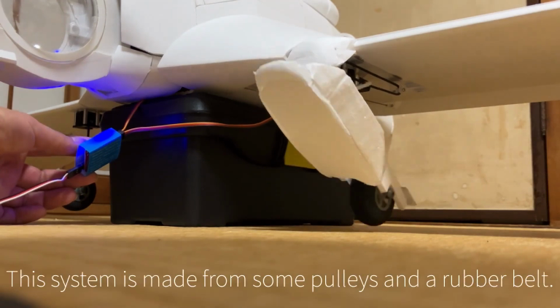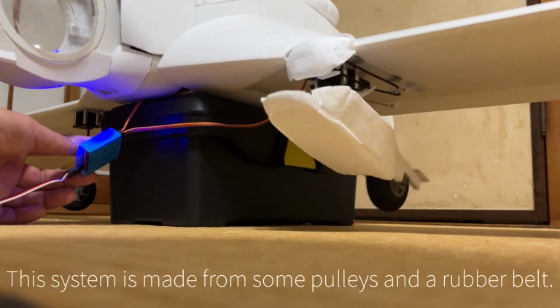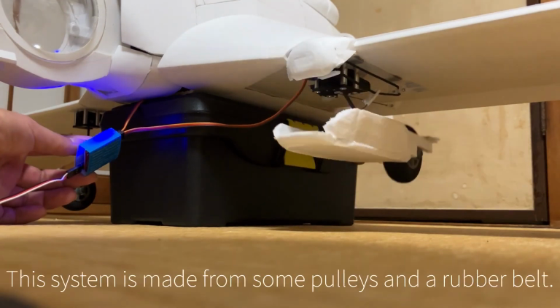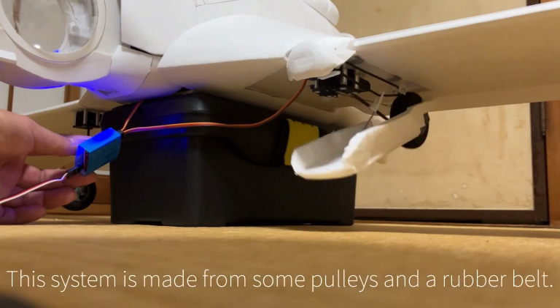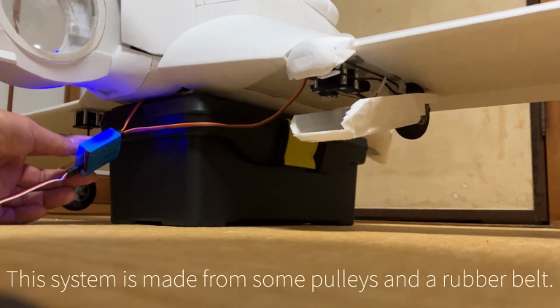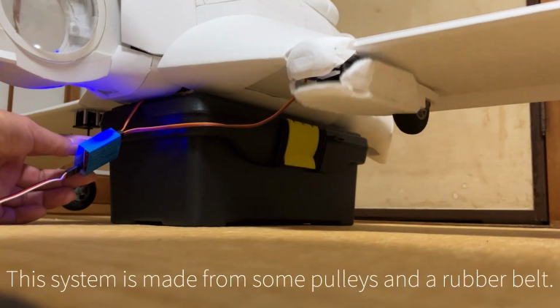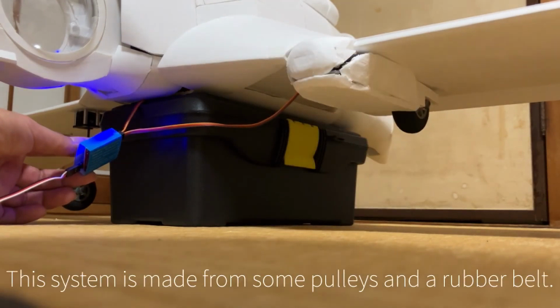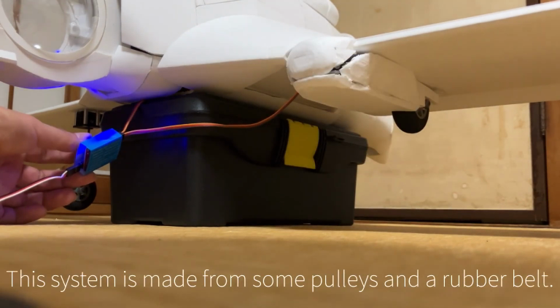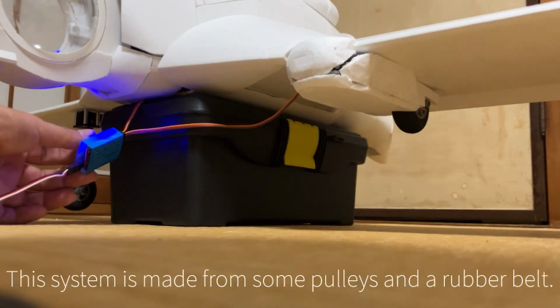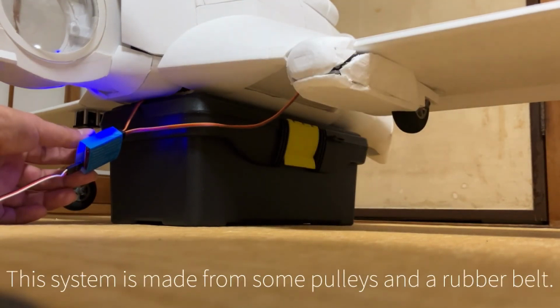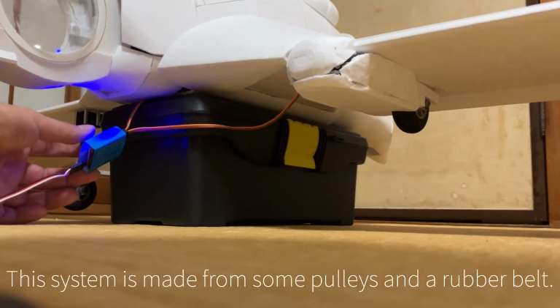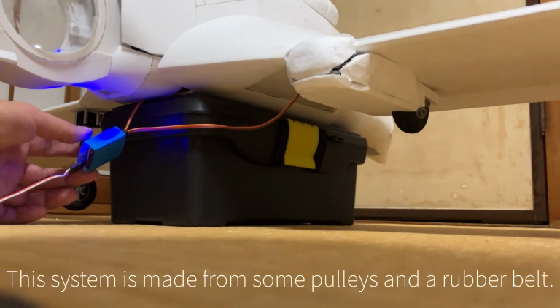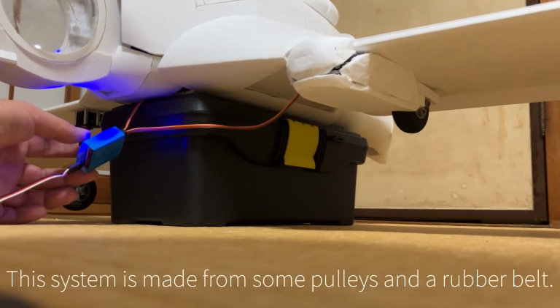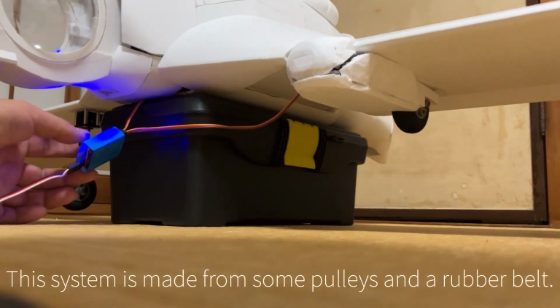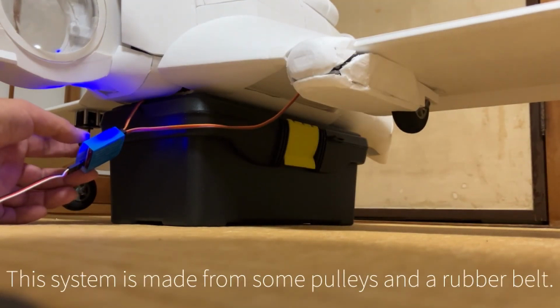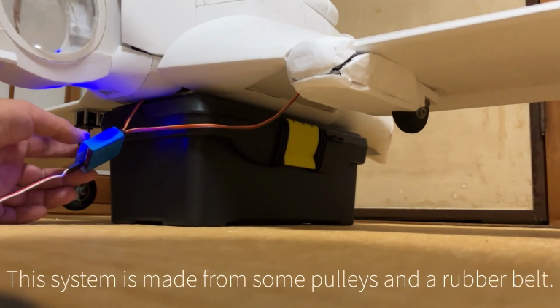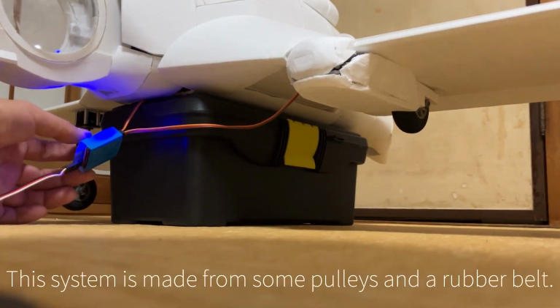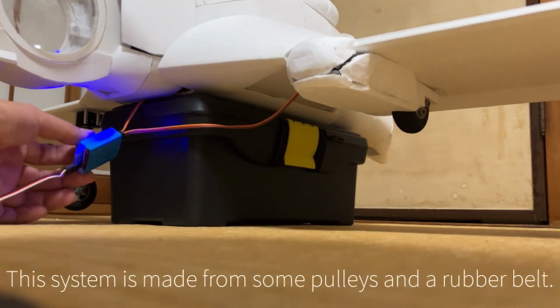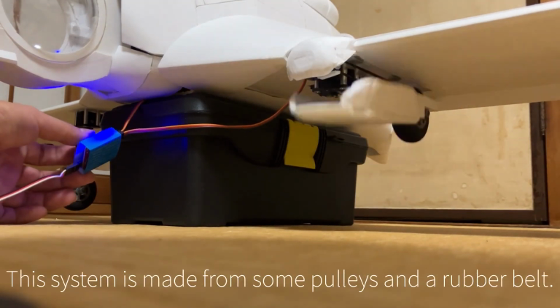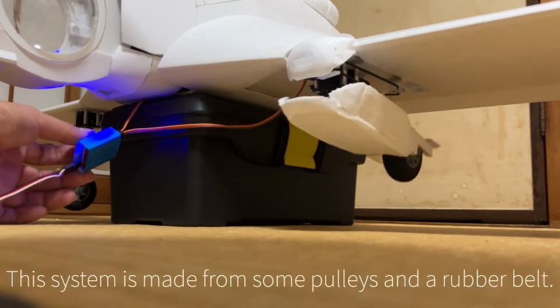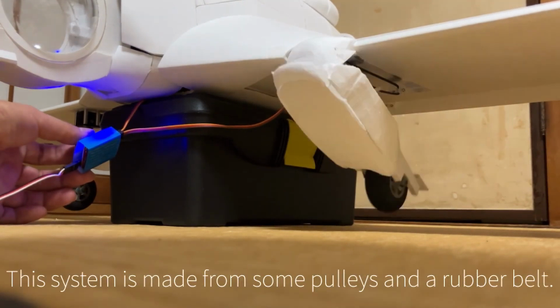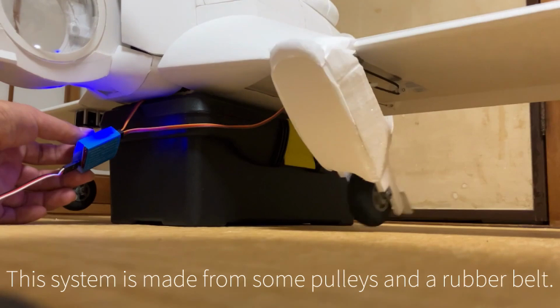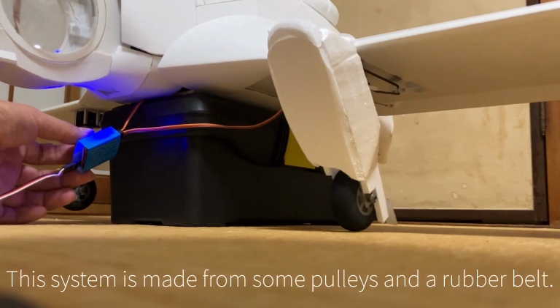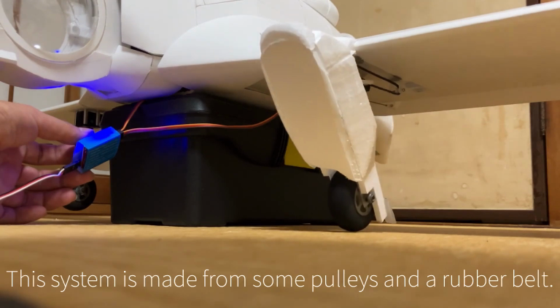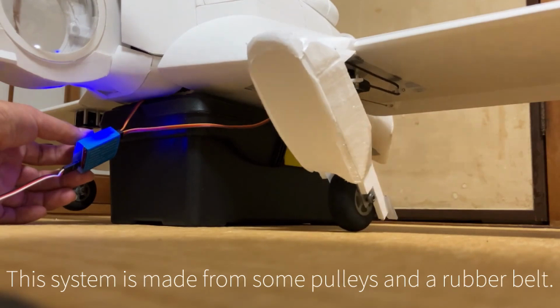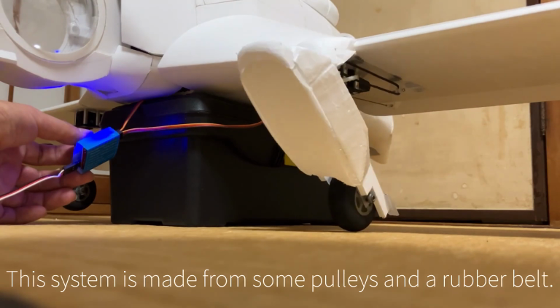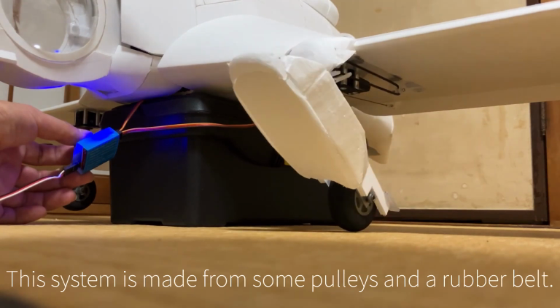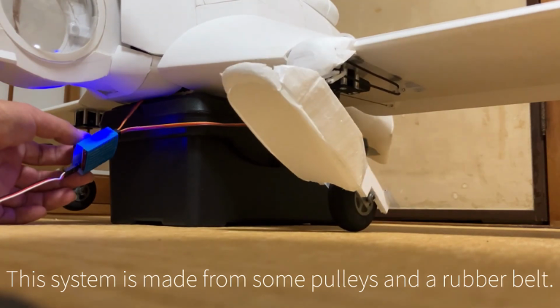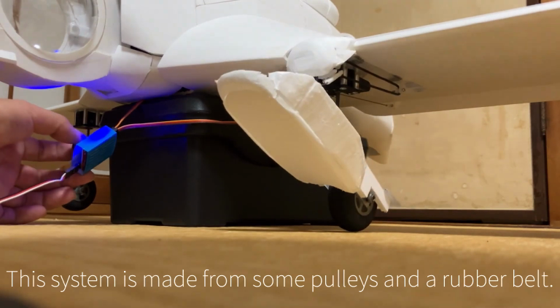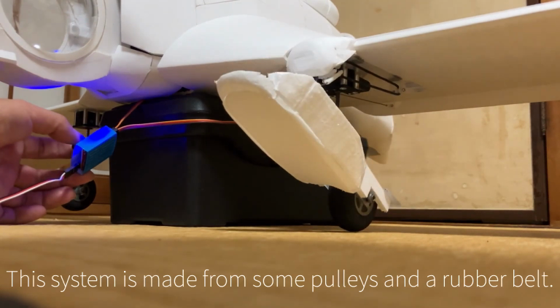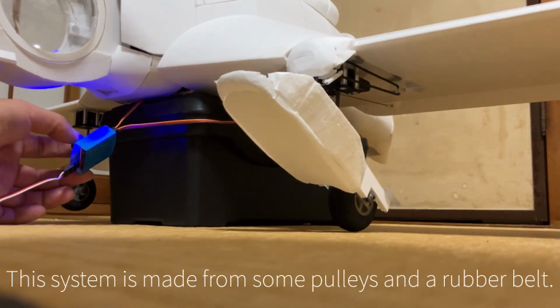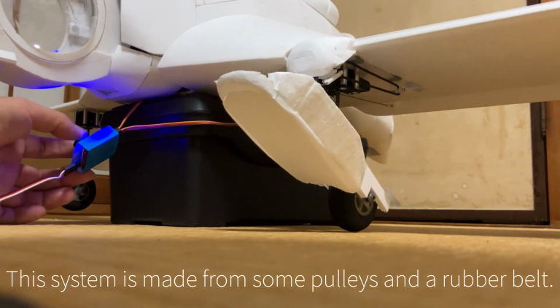This landing gear mechanism is made from some pulleys and a rubber band build. This will be updated.